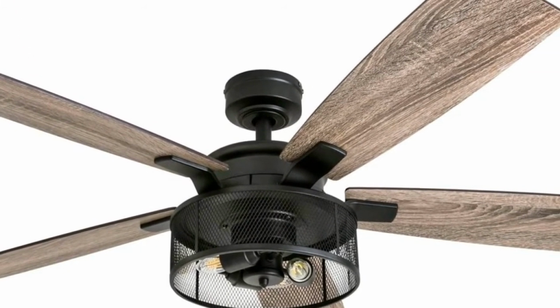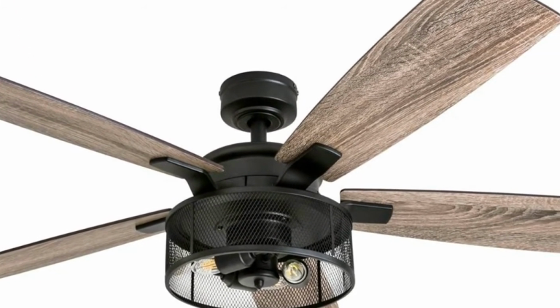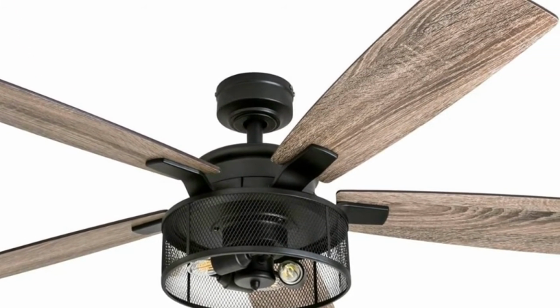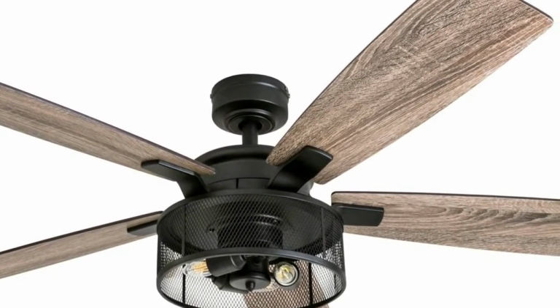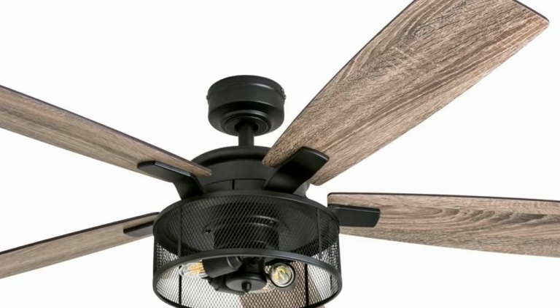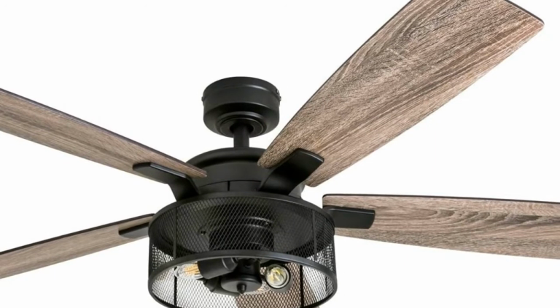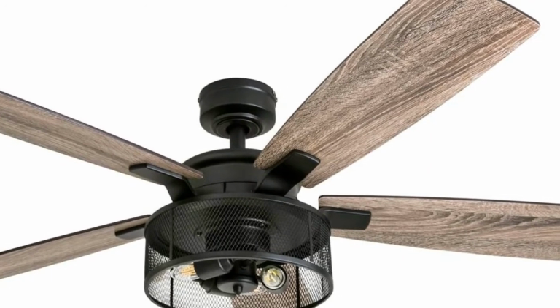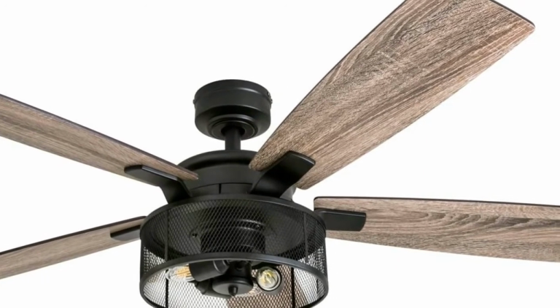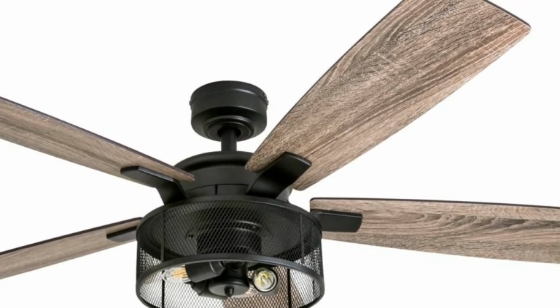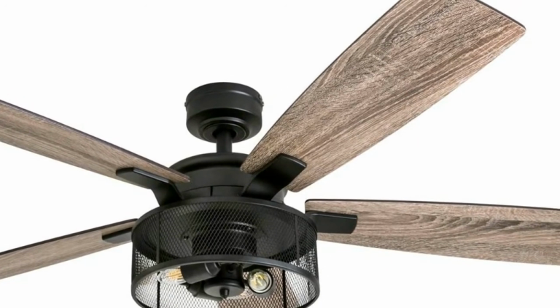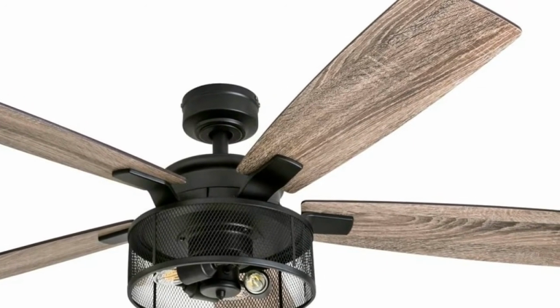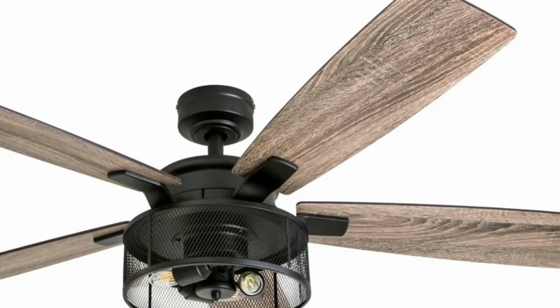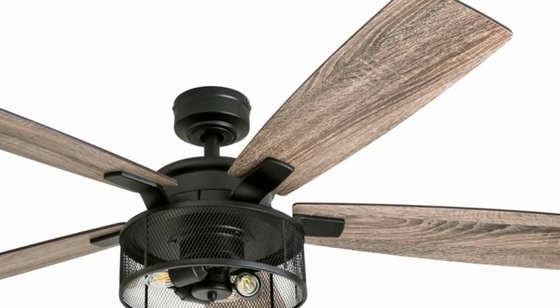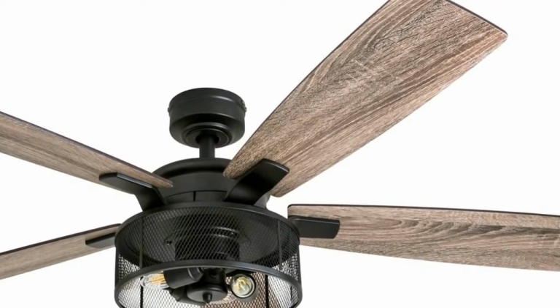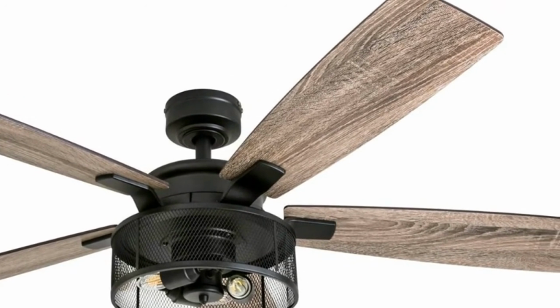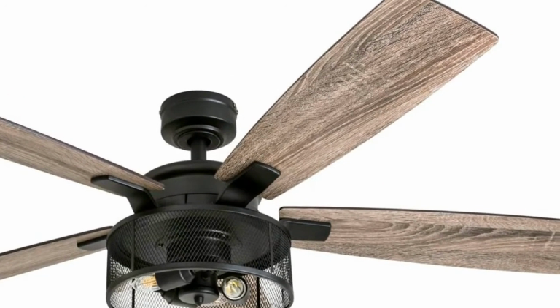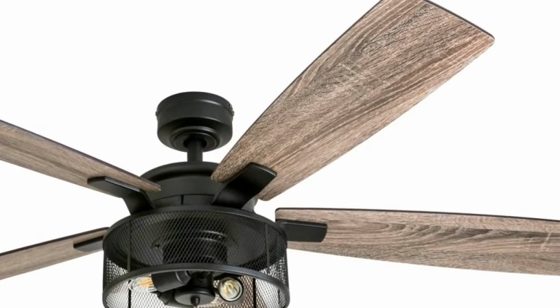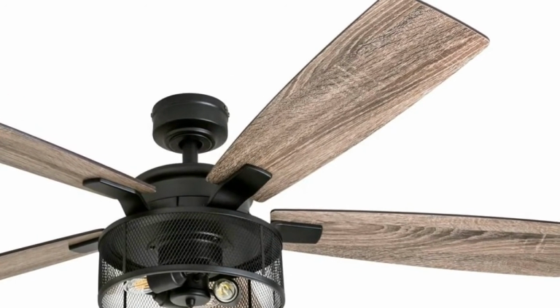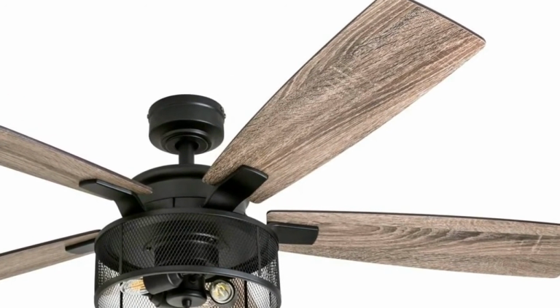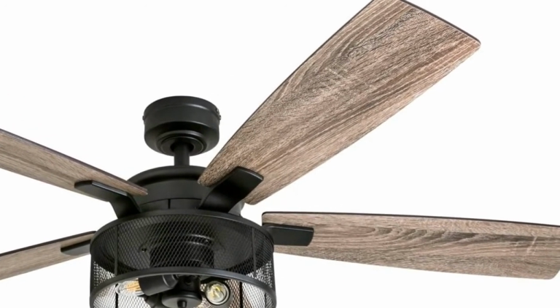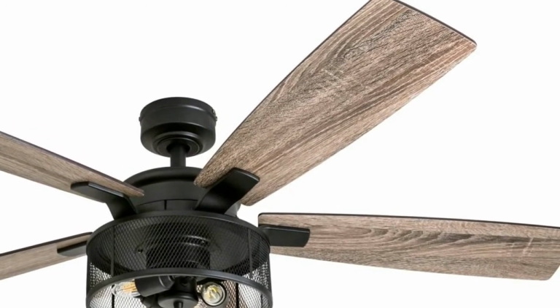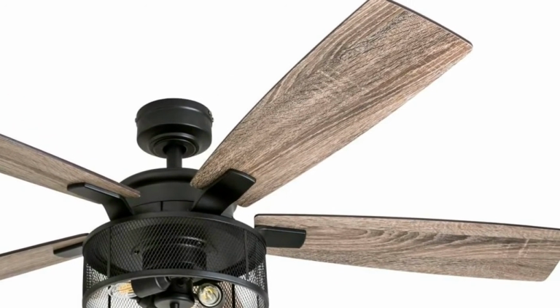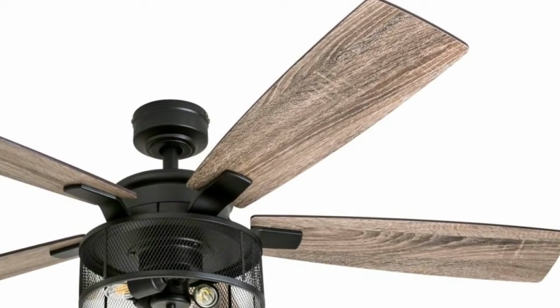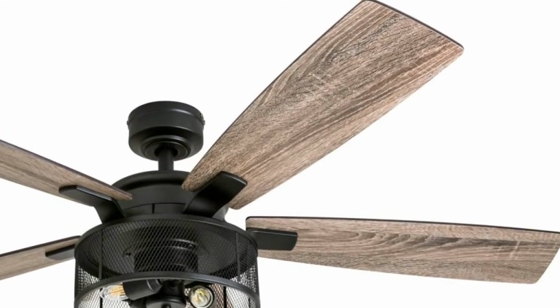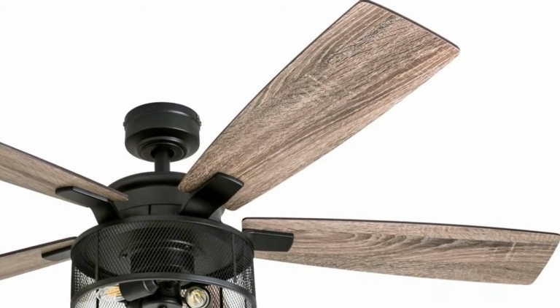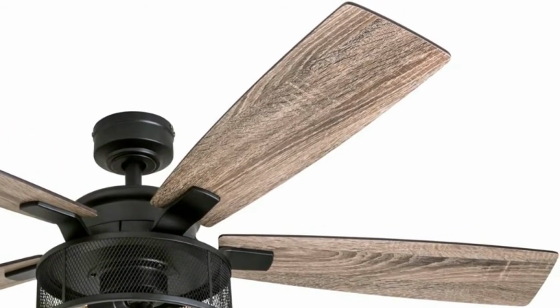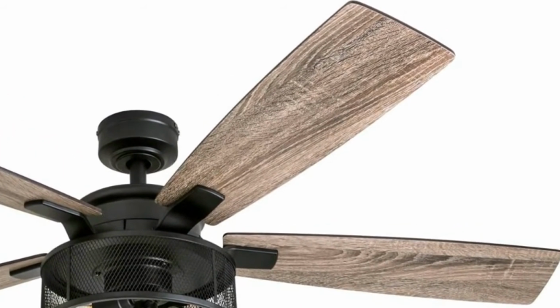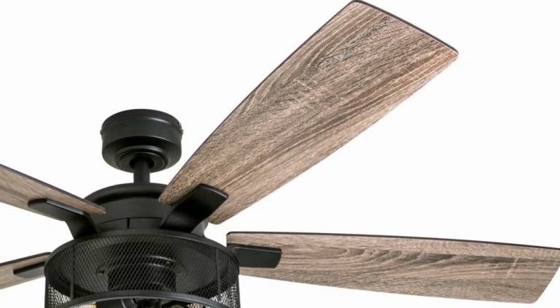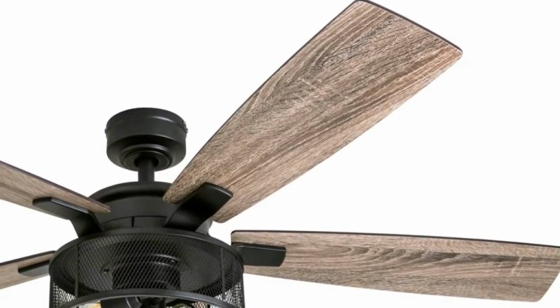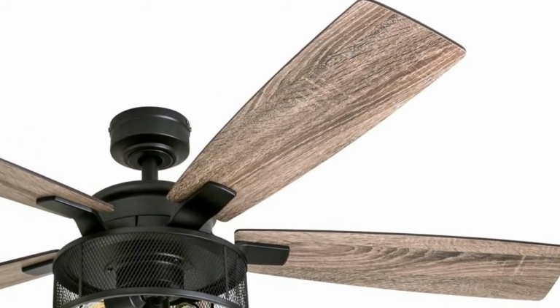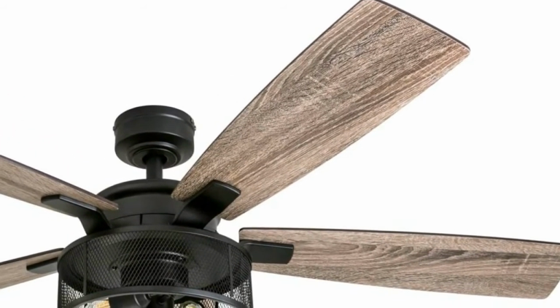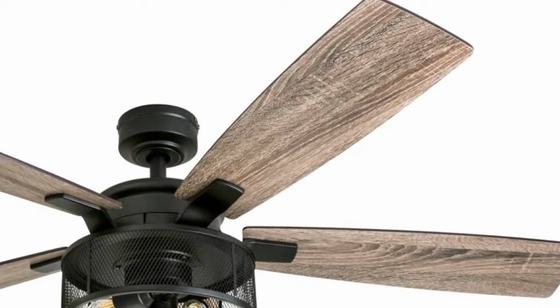This fan can be mounted with a downward standard, angled mount, sloped, and flush mount.